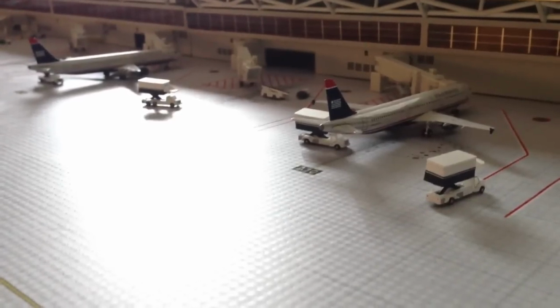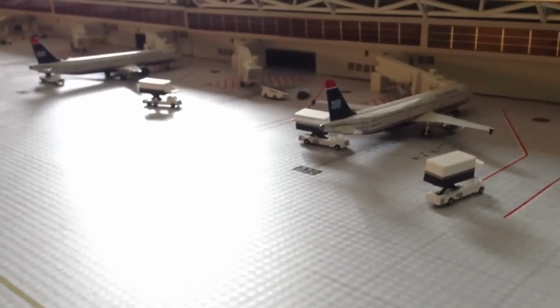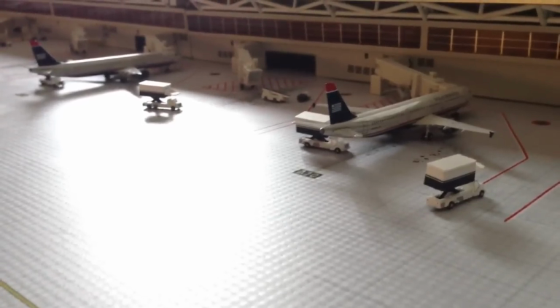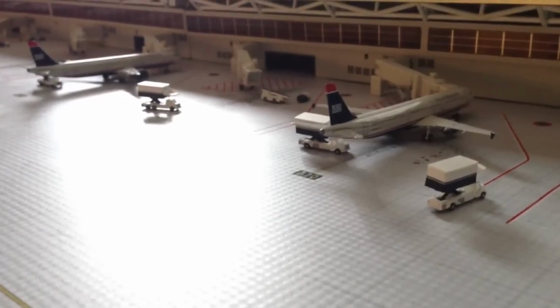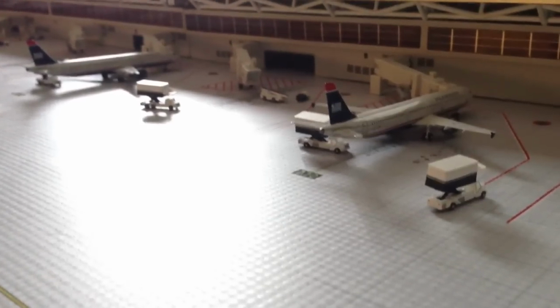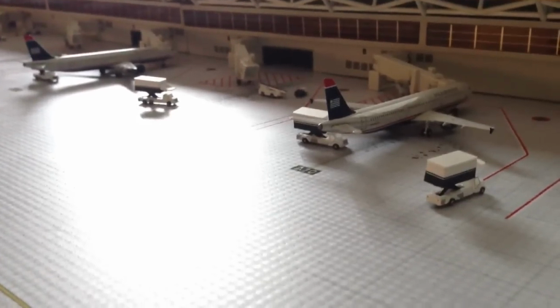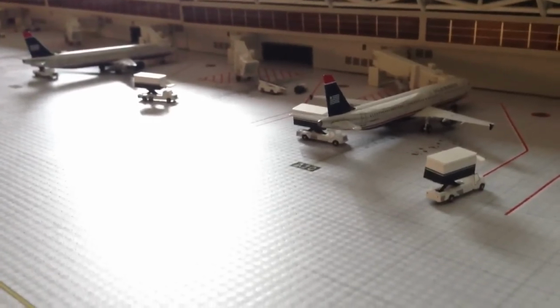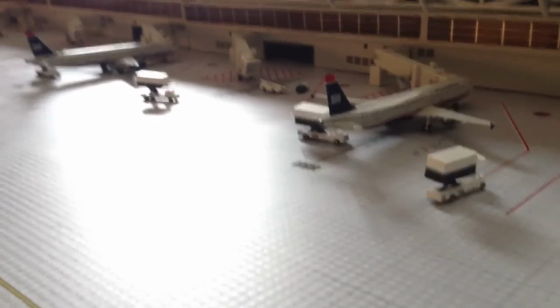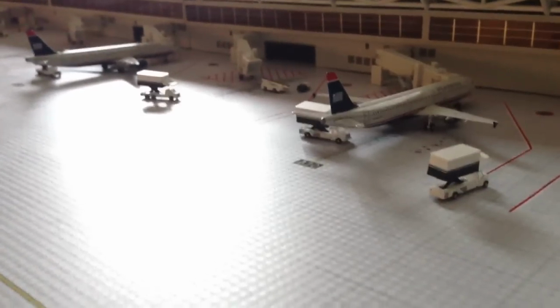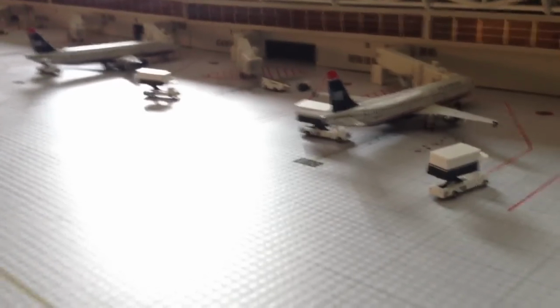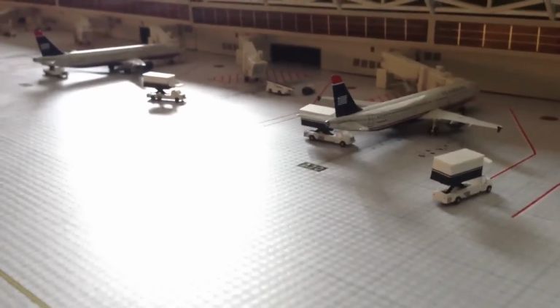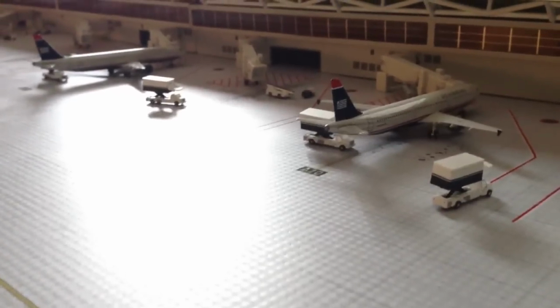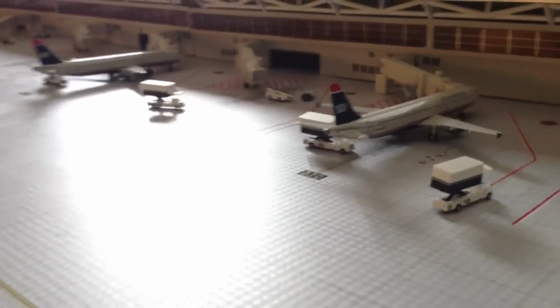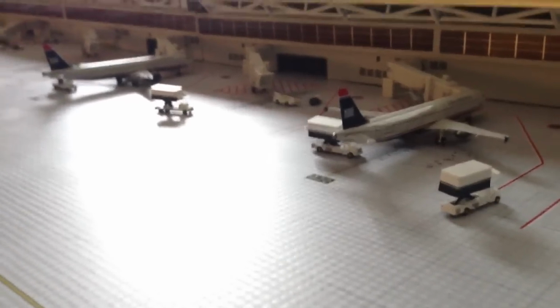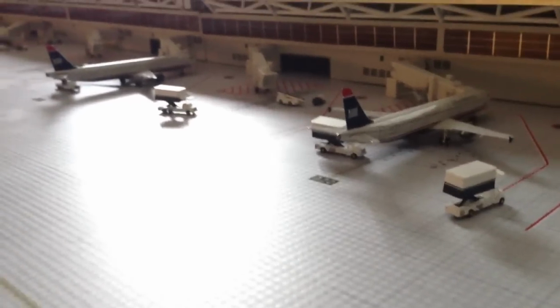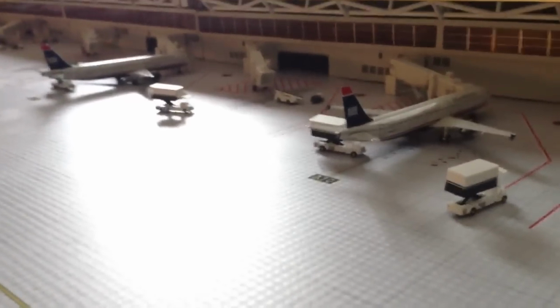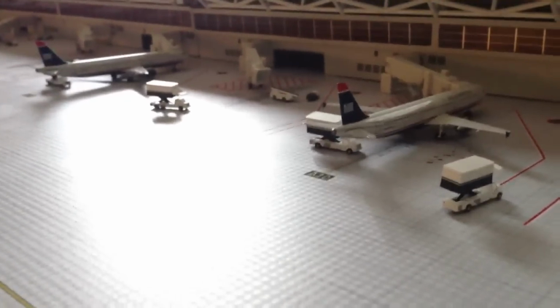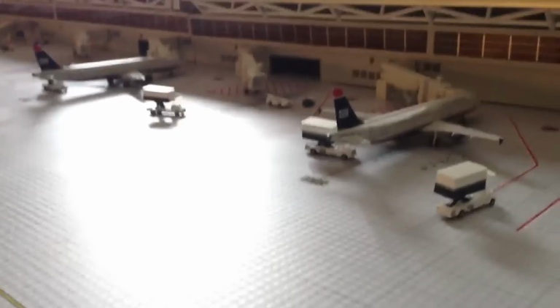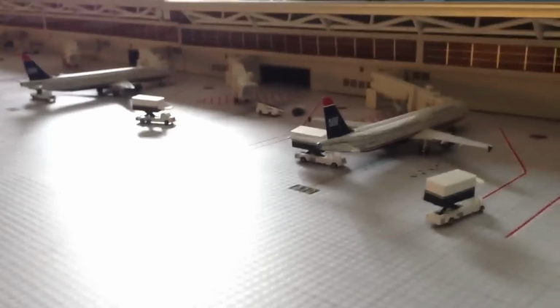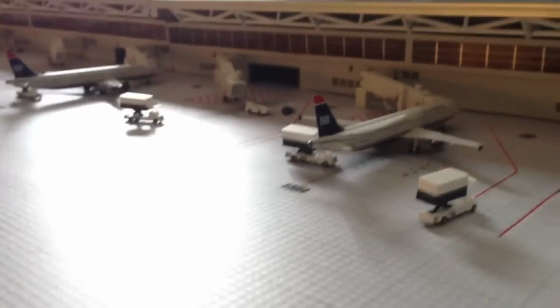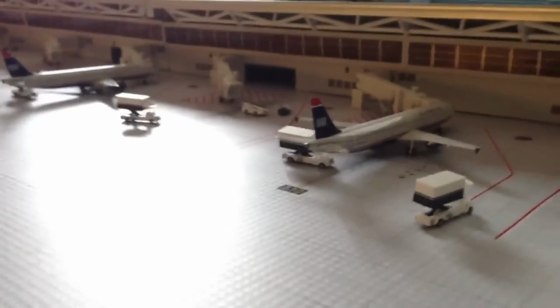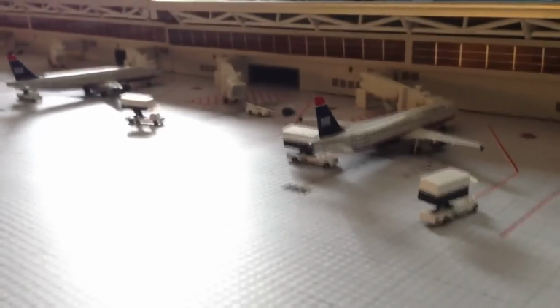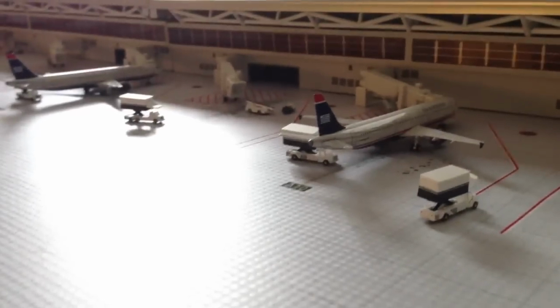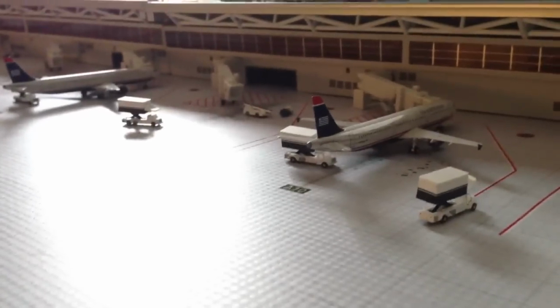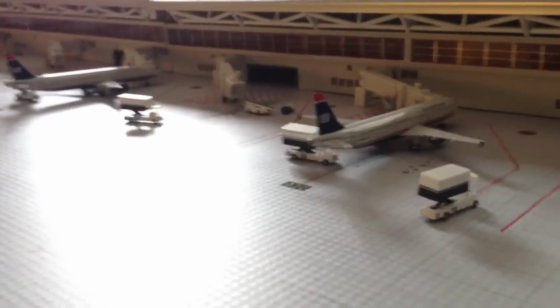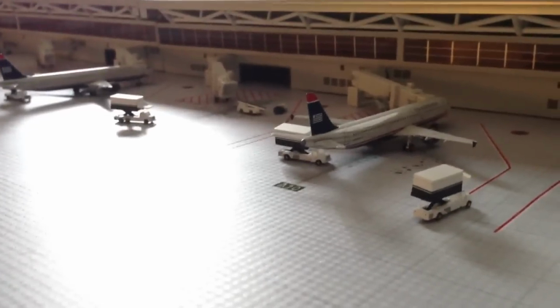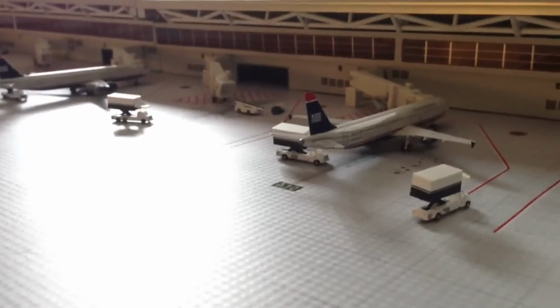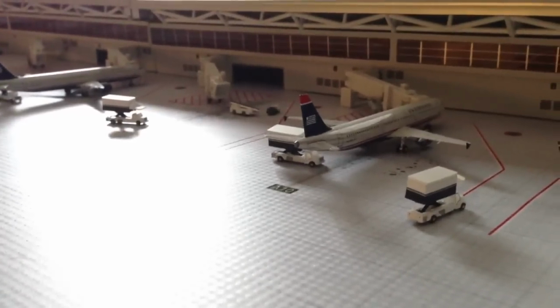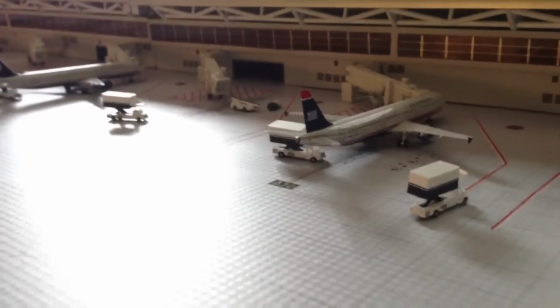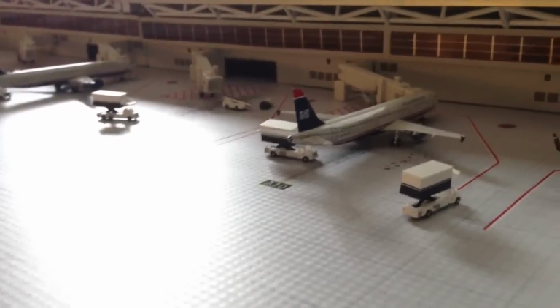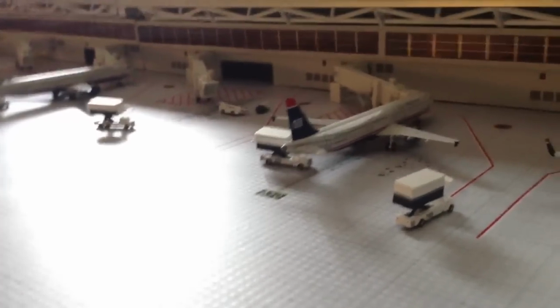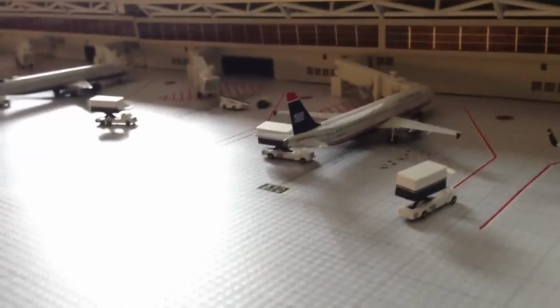Hey, what's up YouTube? JimRyJS13 here, coming at you with a JimRyJ Airport update for CLT.